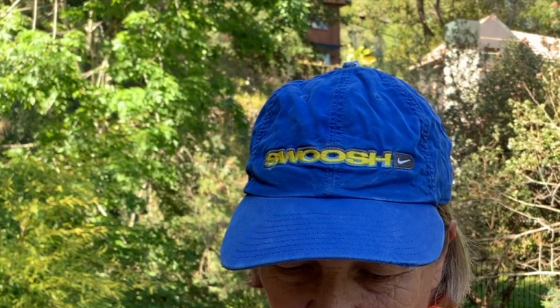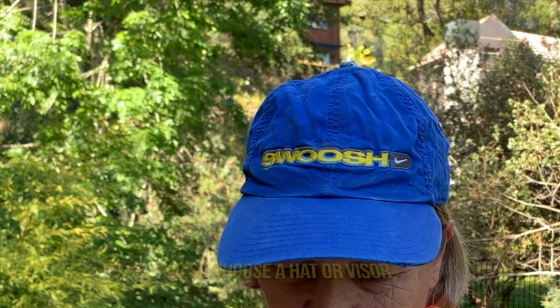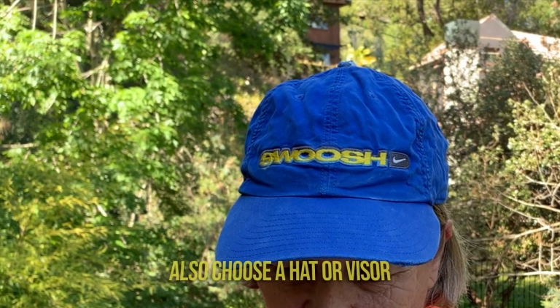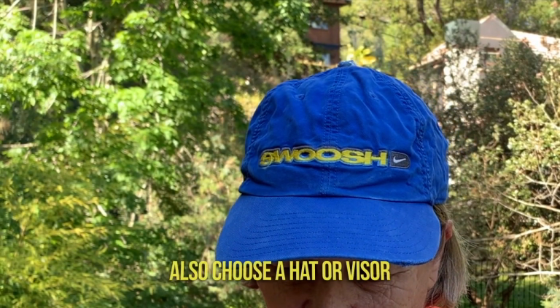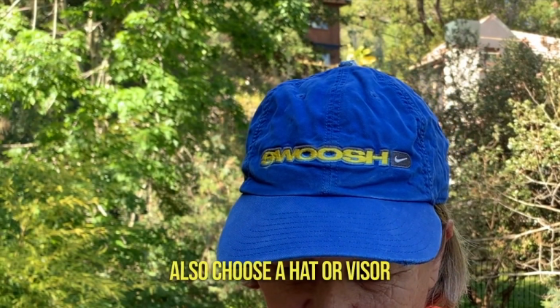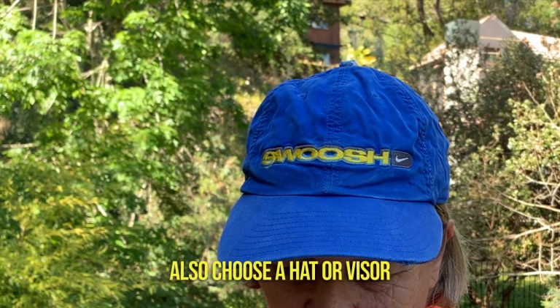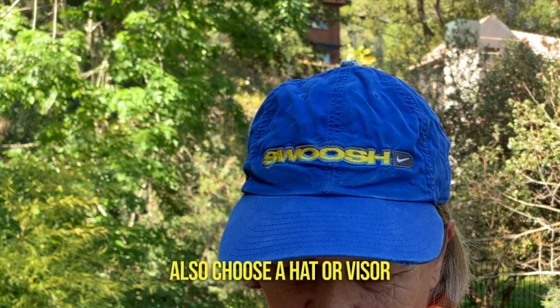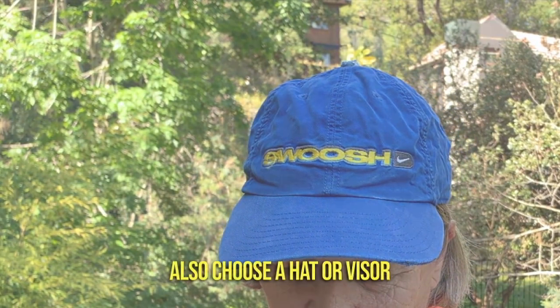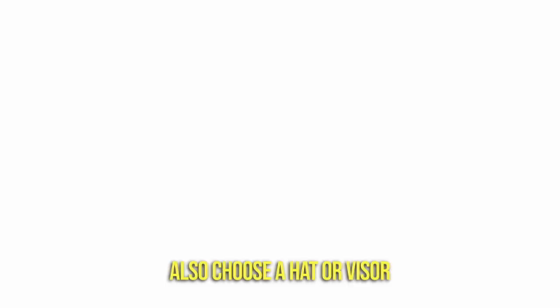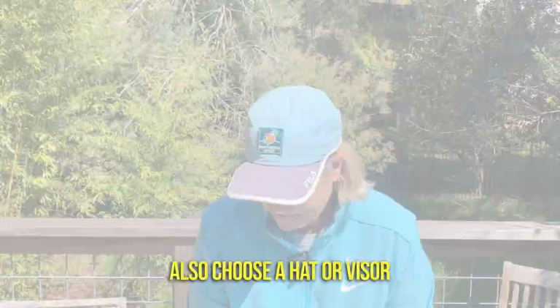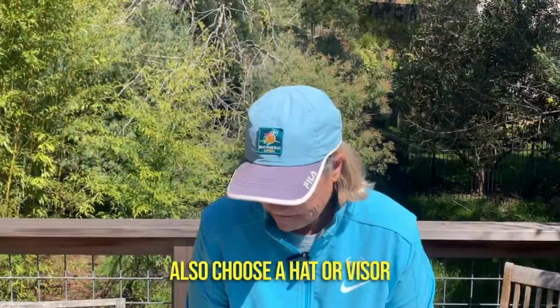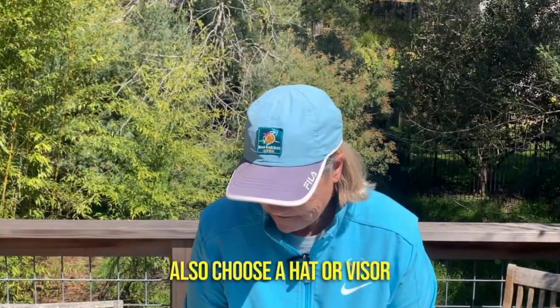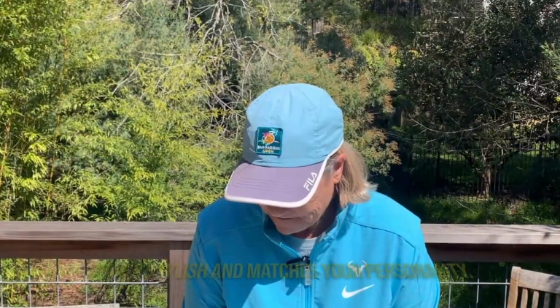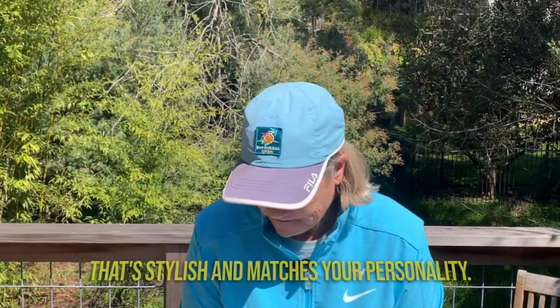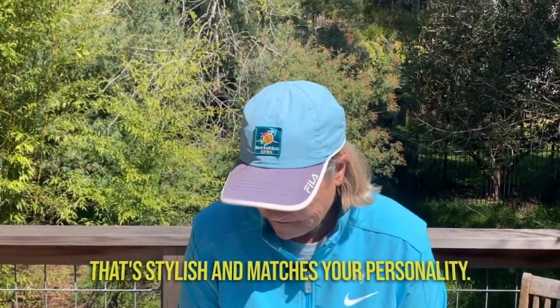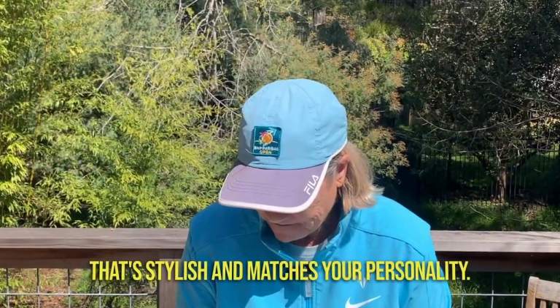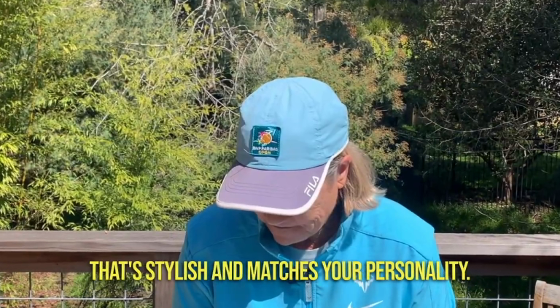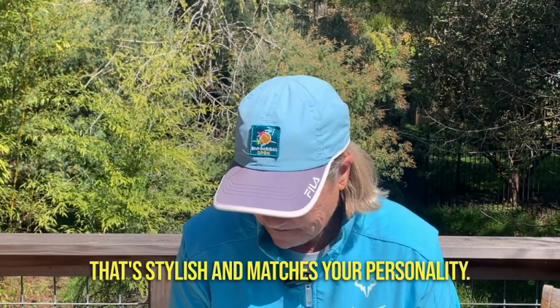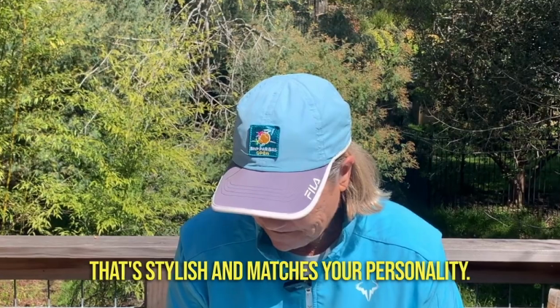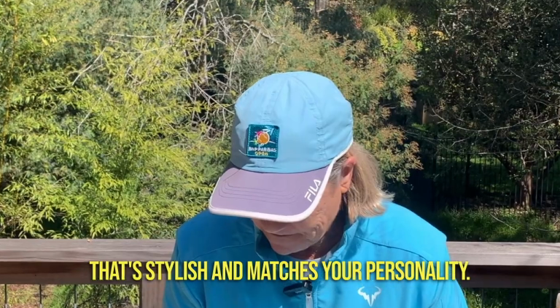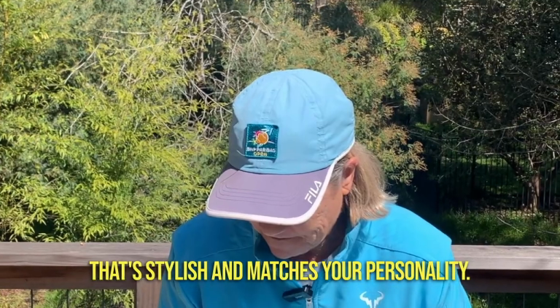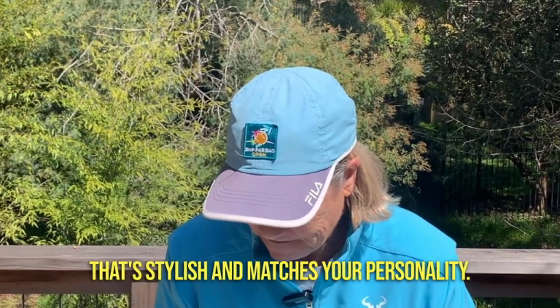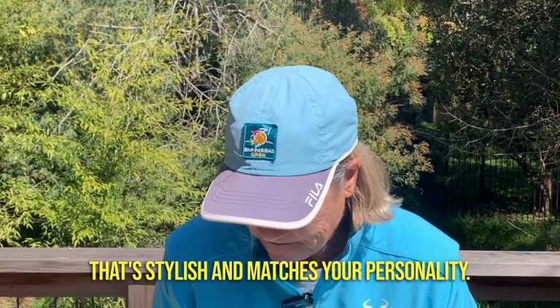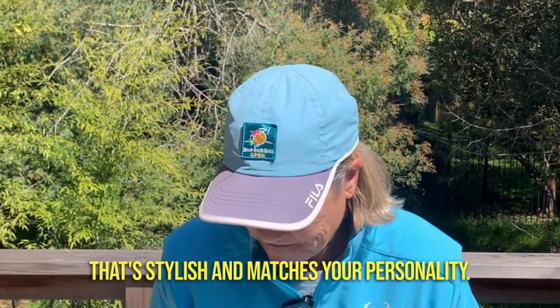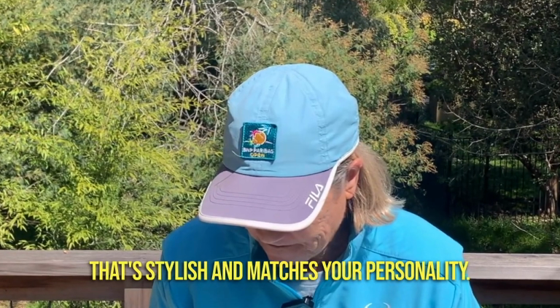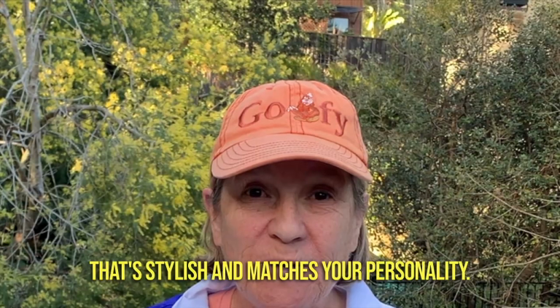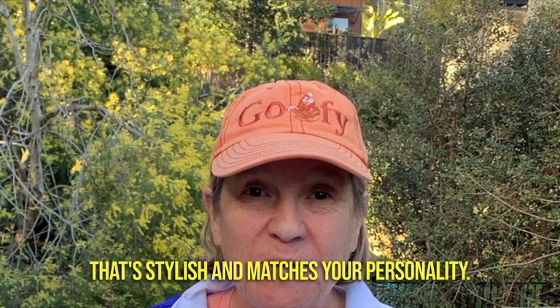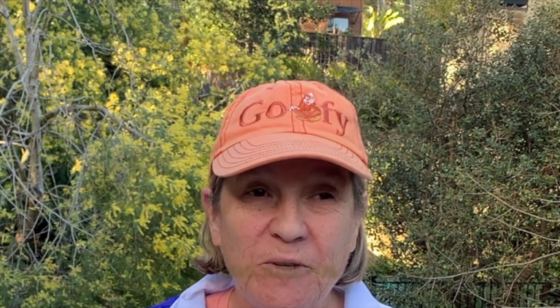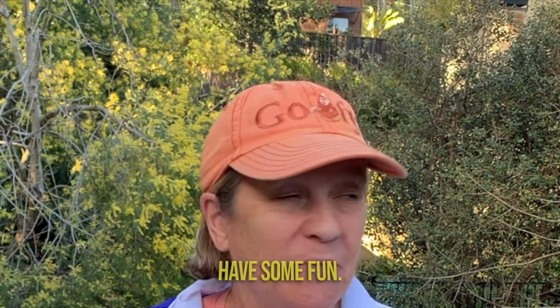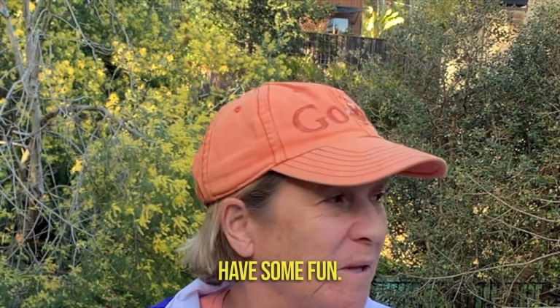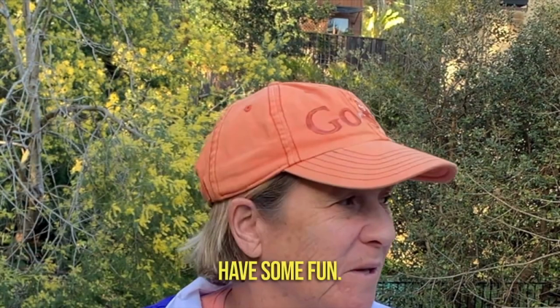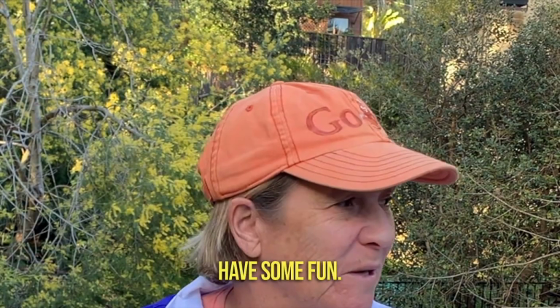Also choose a hat or visor that's stylish and matches your personality. Have some fun!